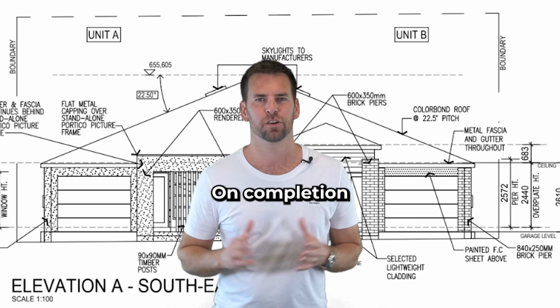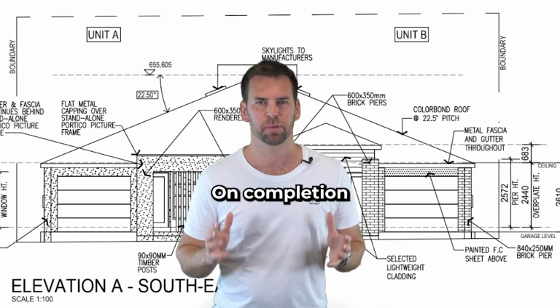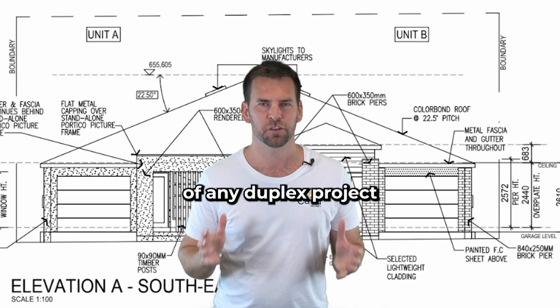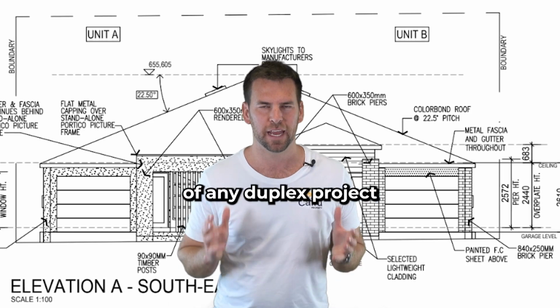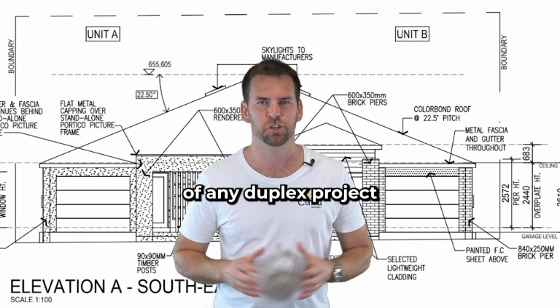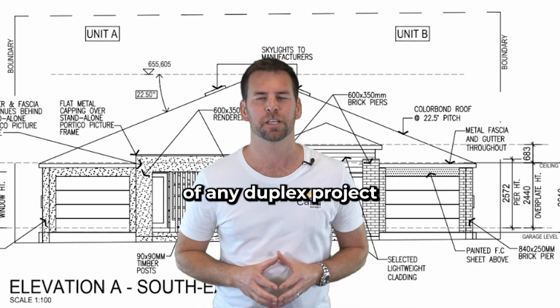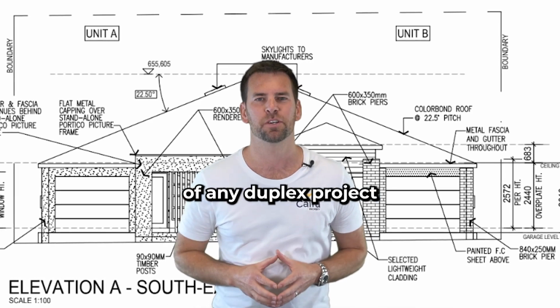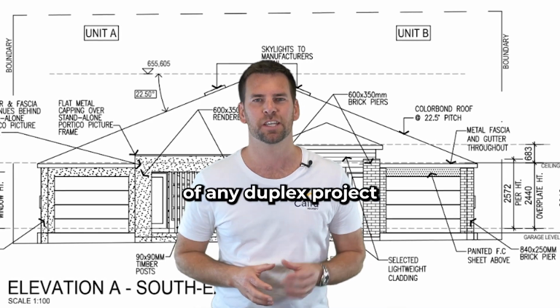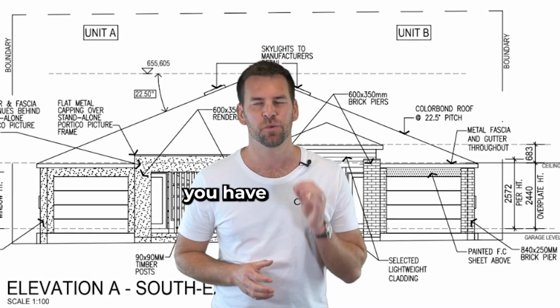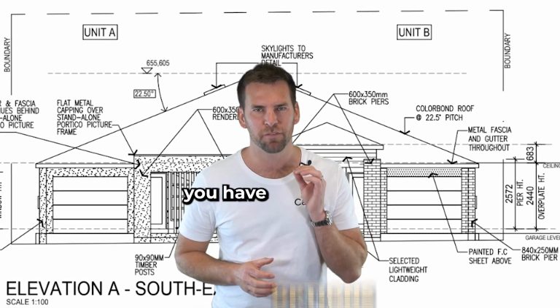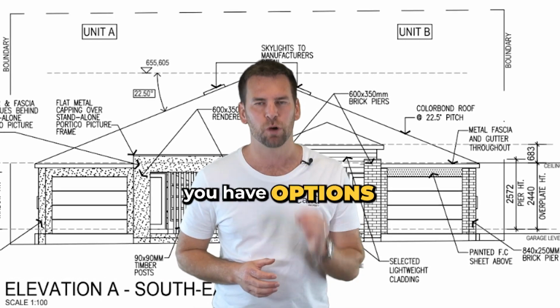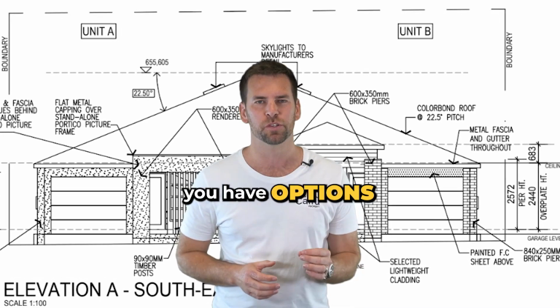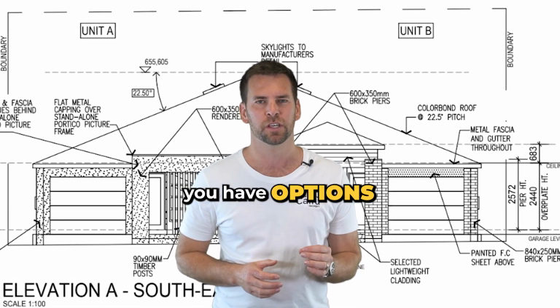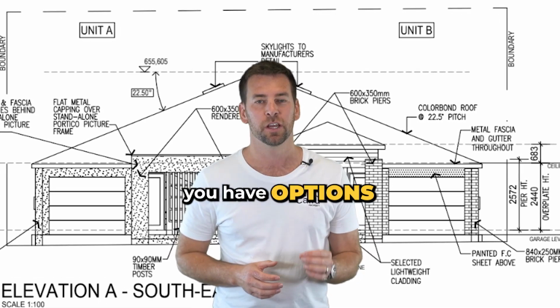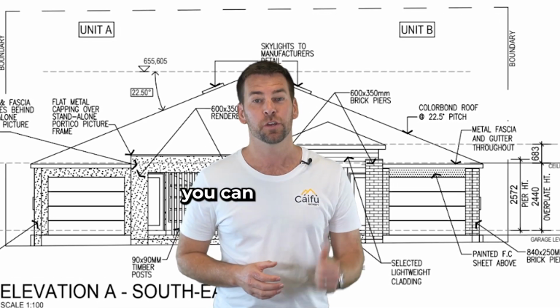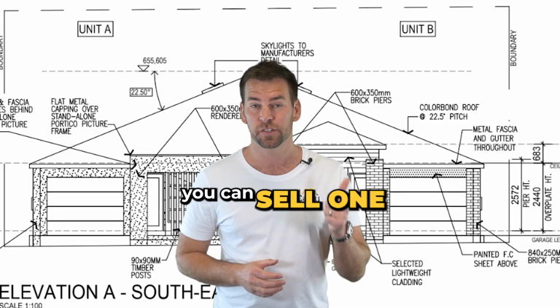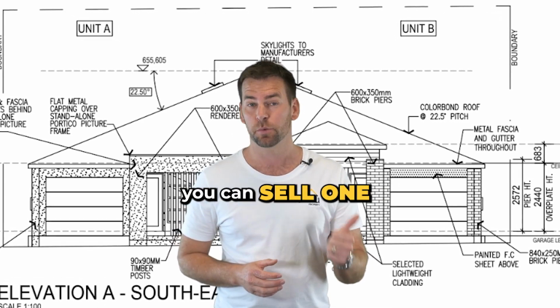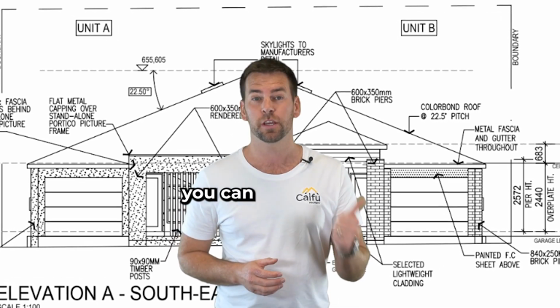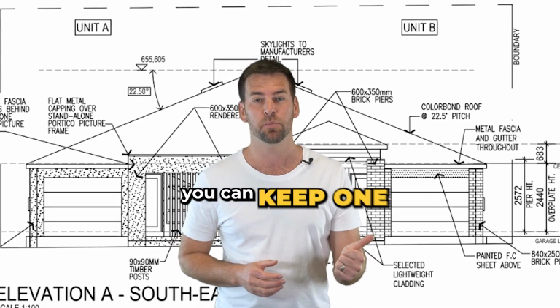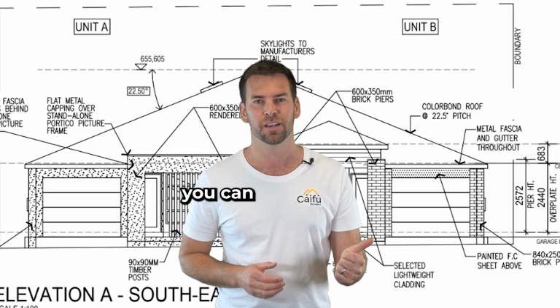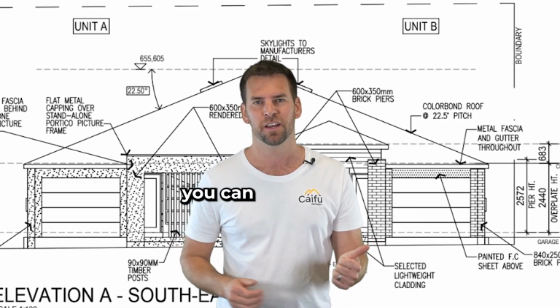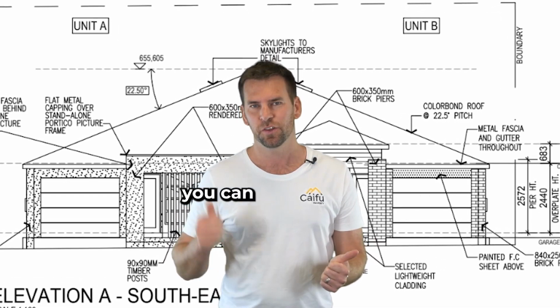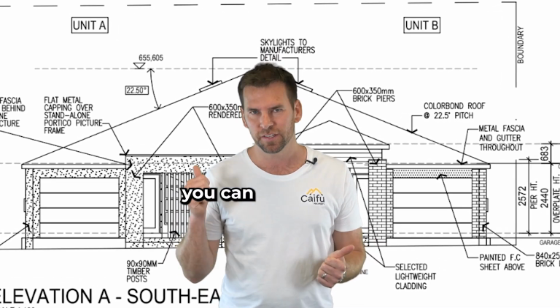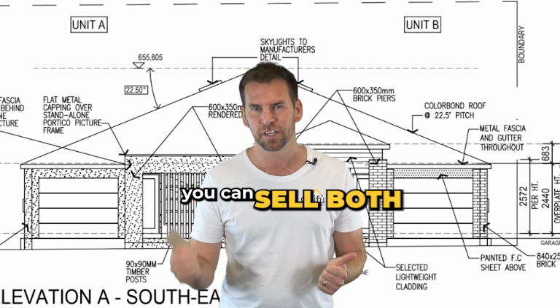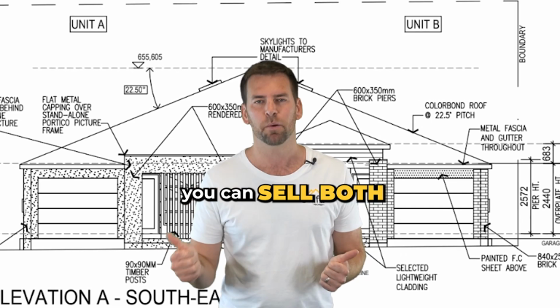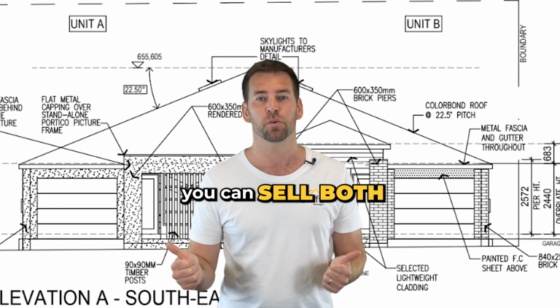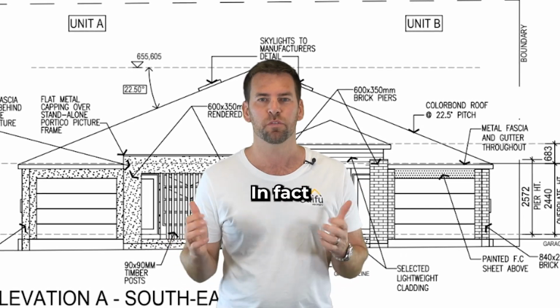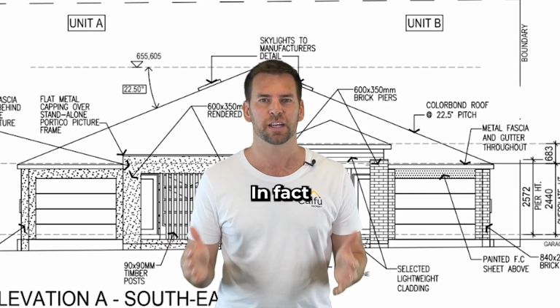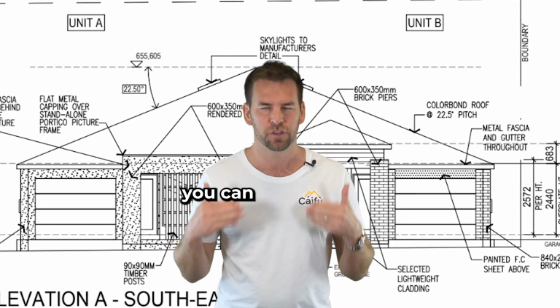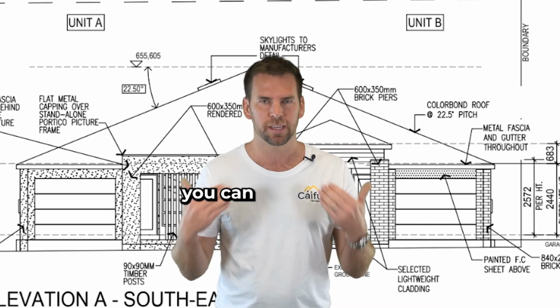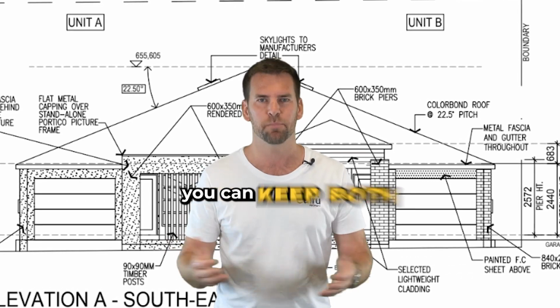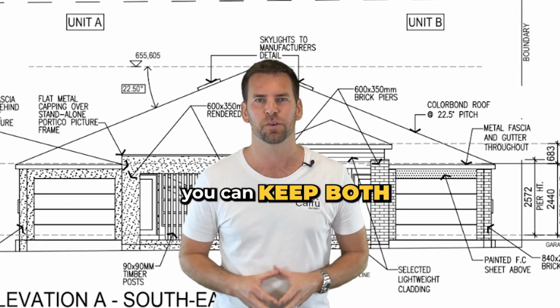On completion of any duplex project, you have options. You can sell one, you can keep one. You can sell both, or in fact, you can keep both.